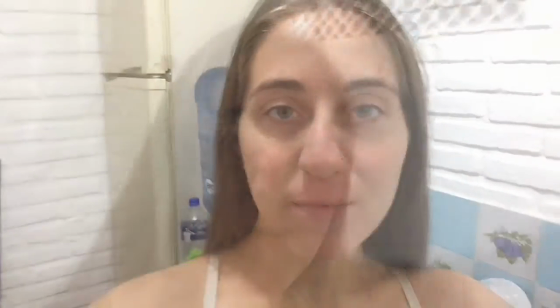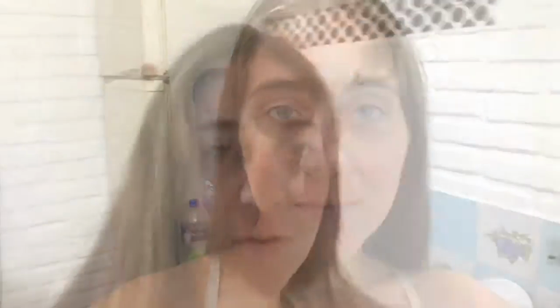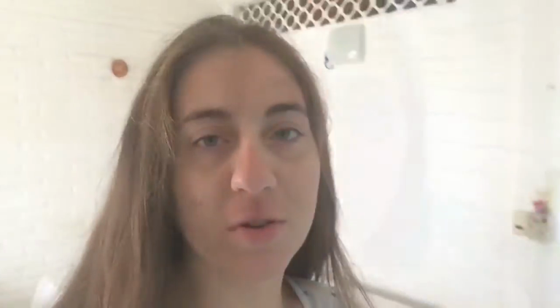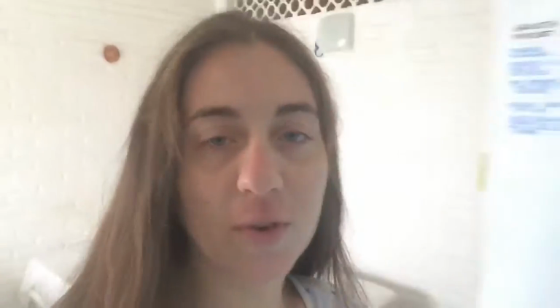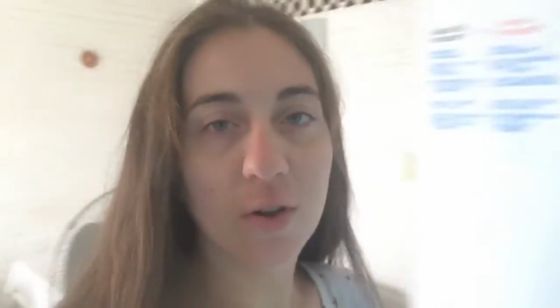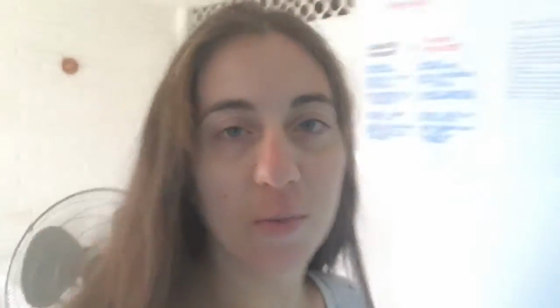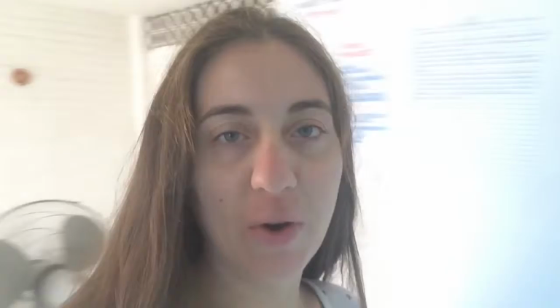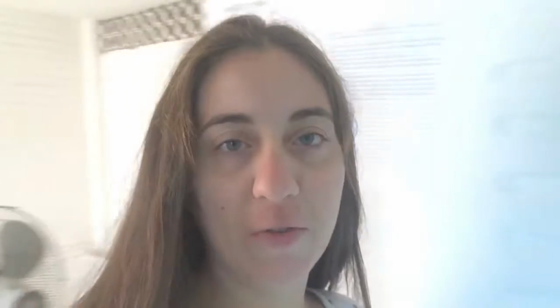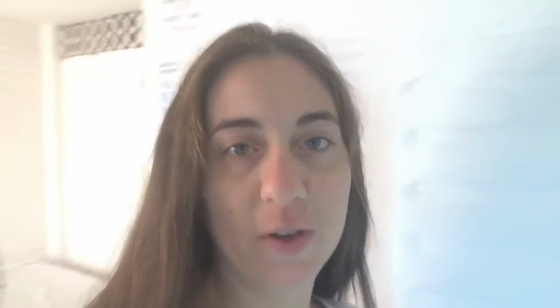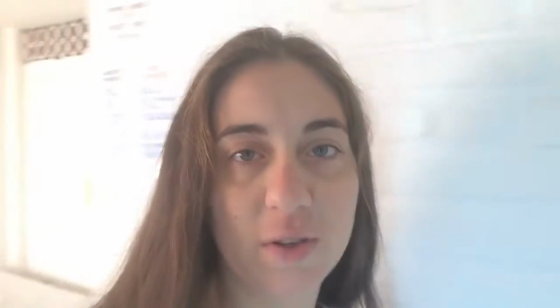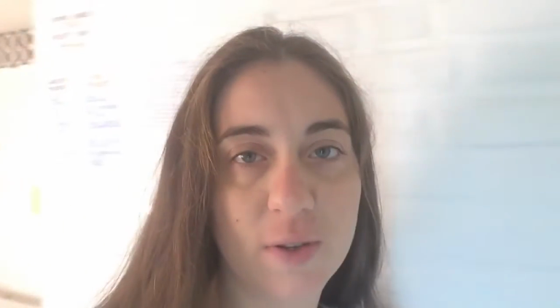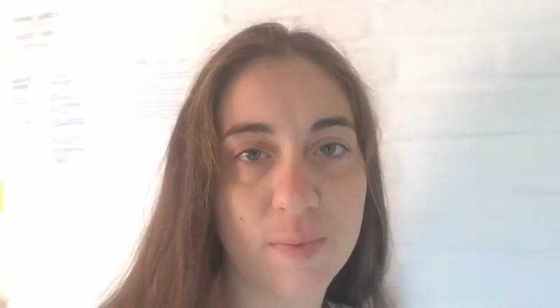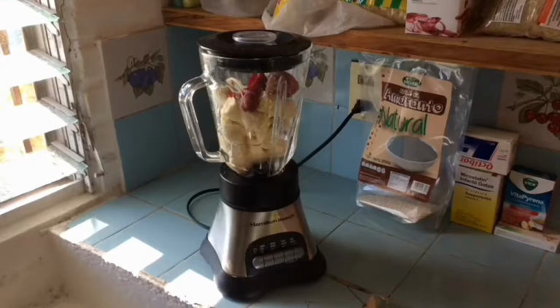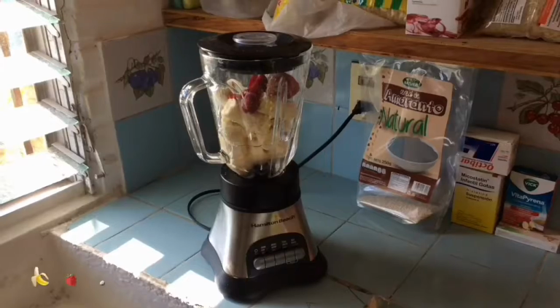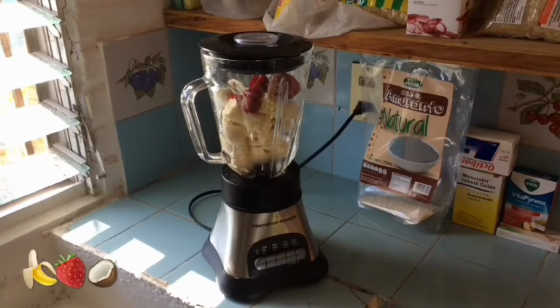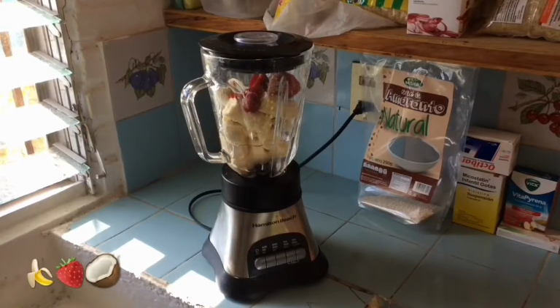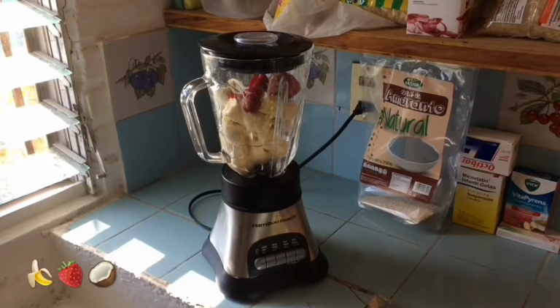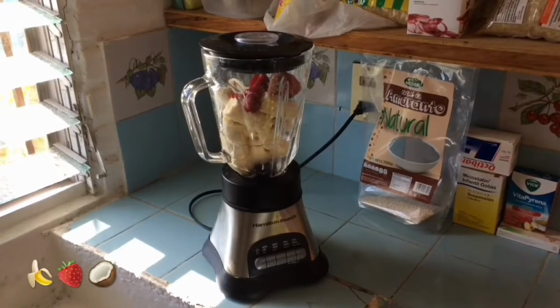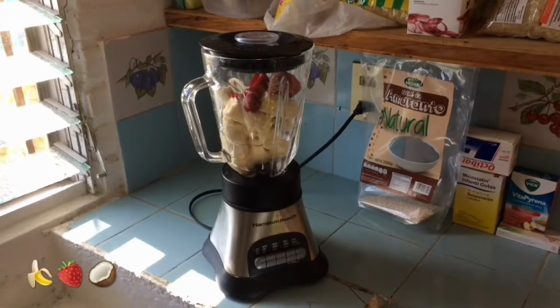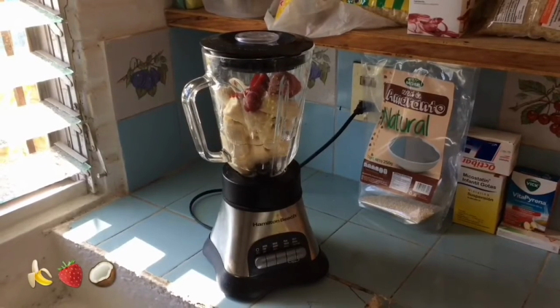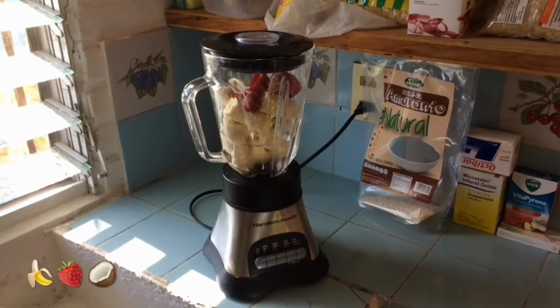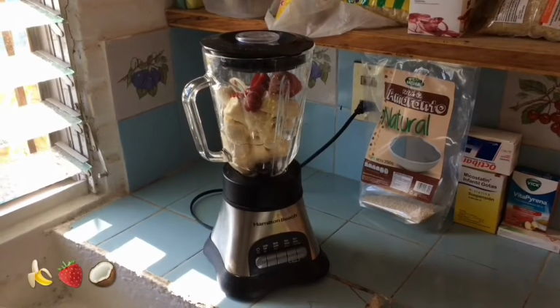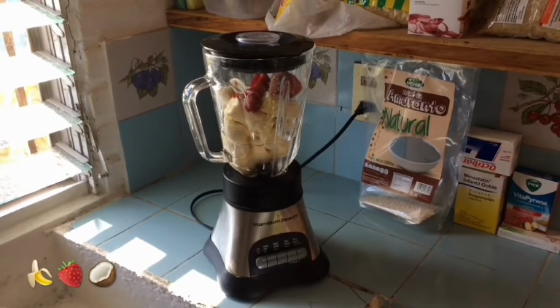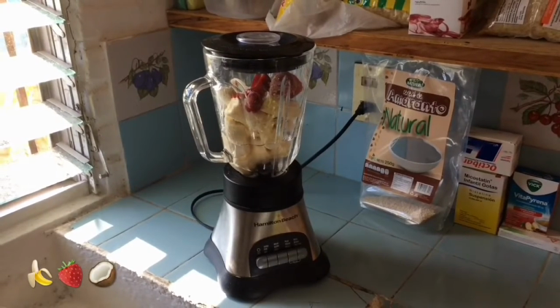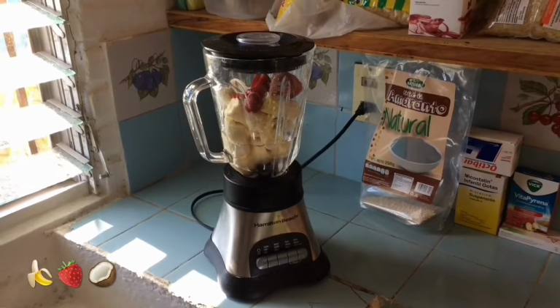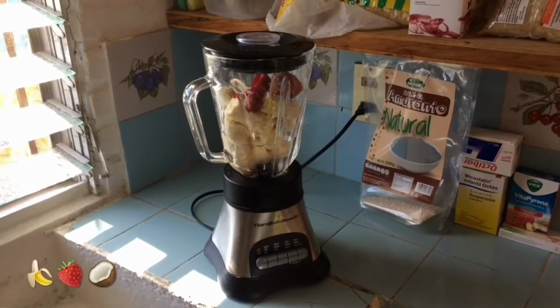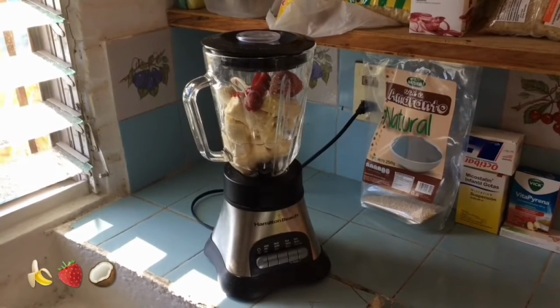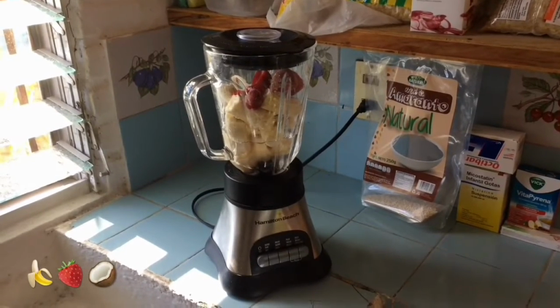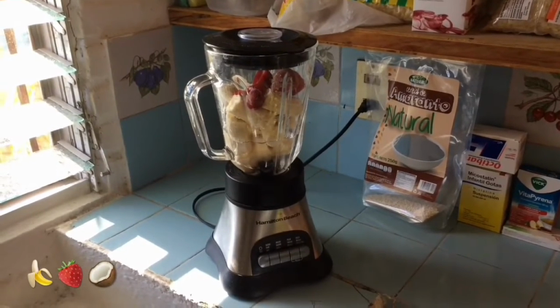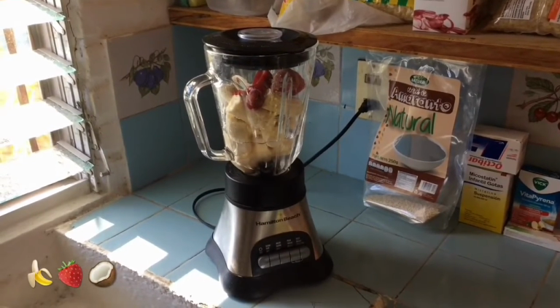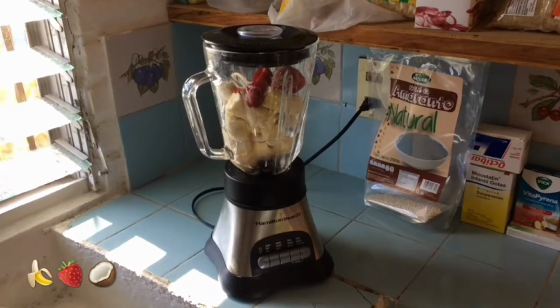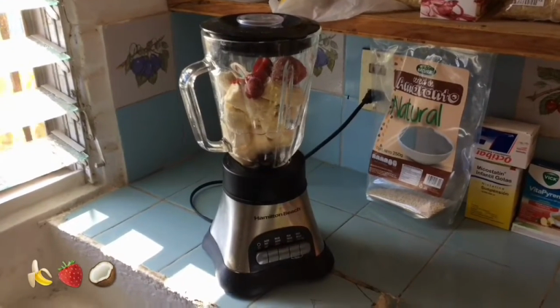First of all, breakfast. I got my smoothie and it's time to blend.